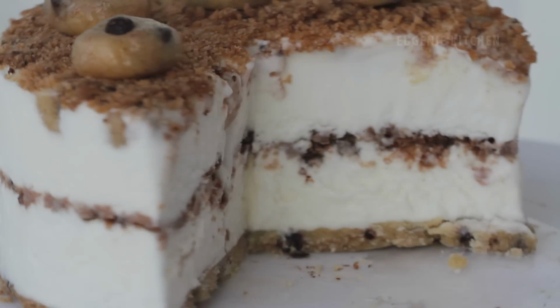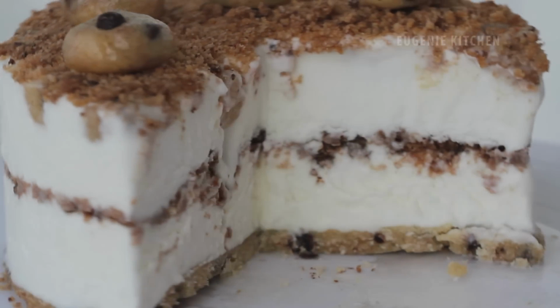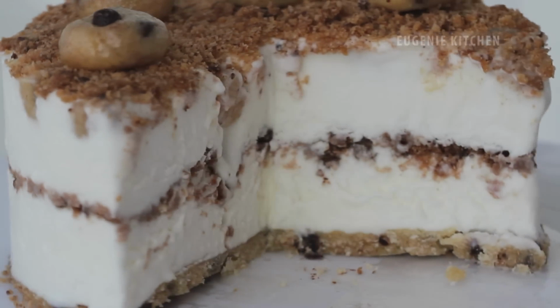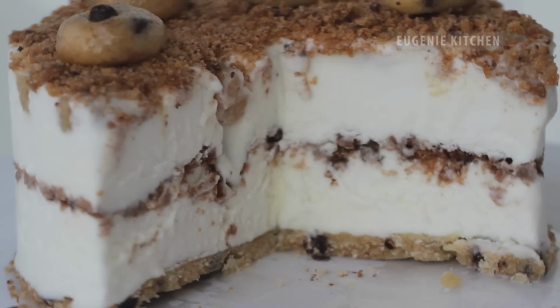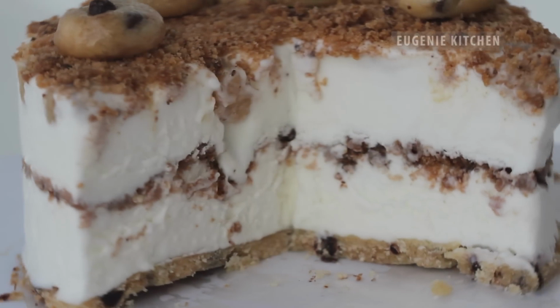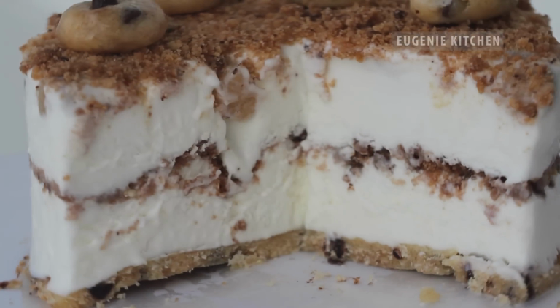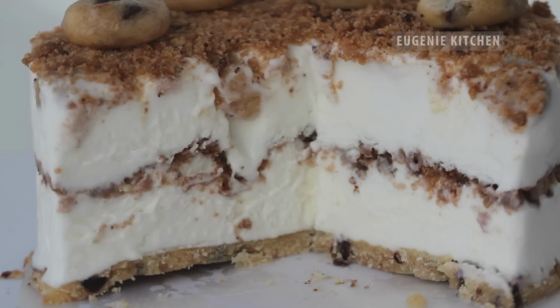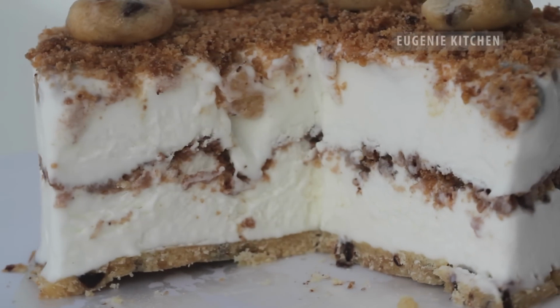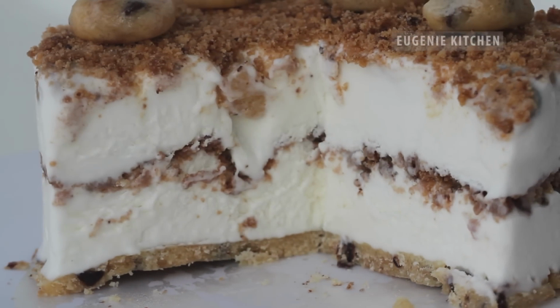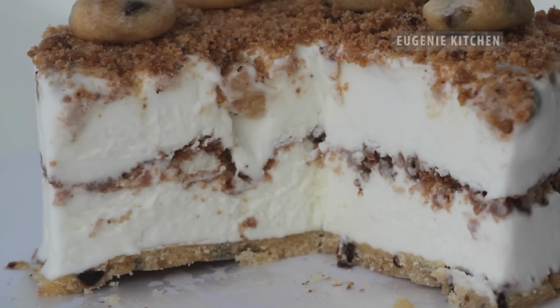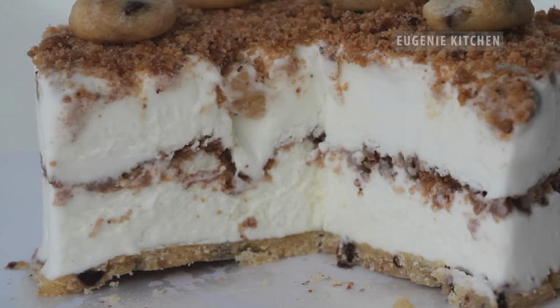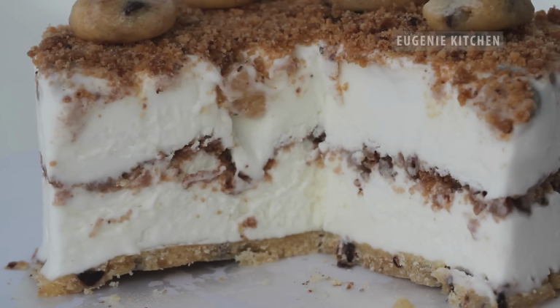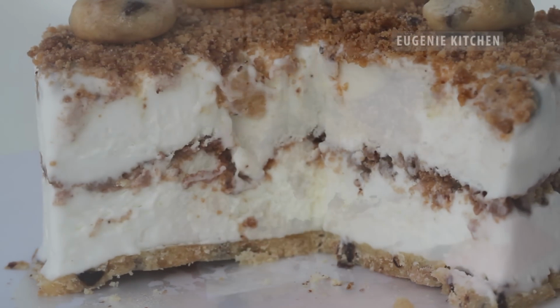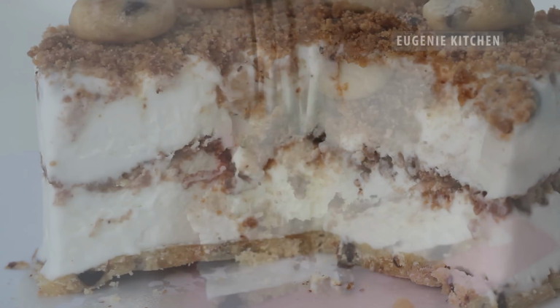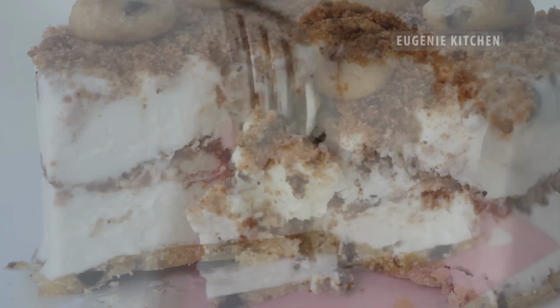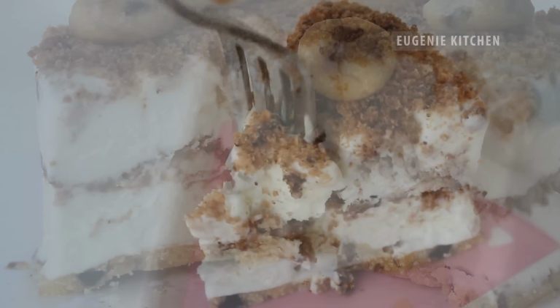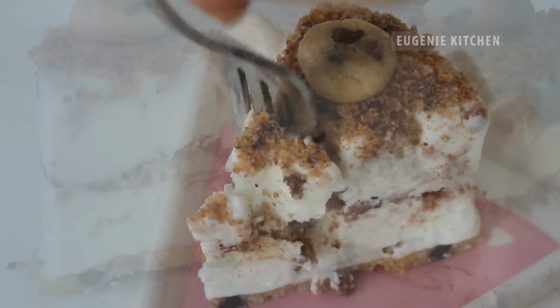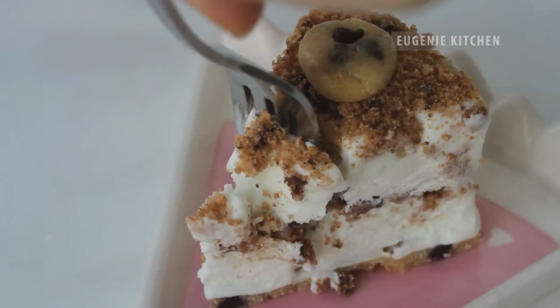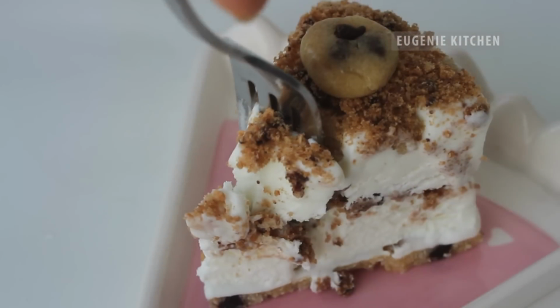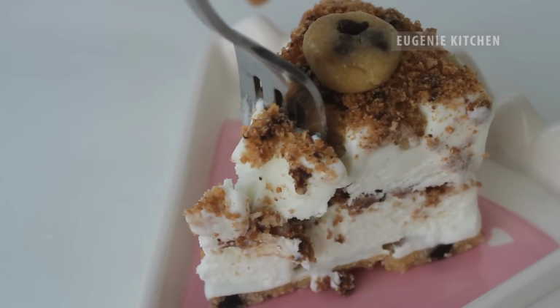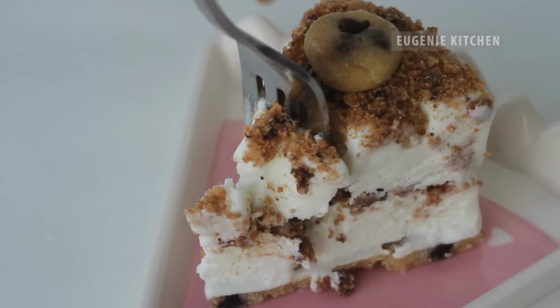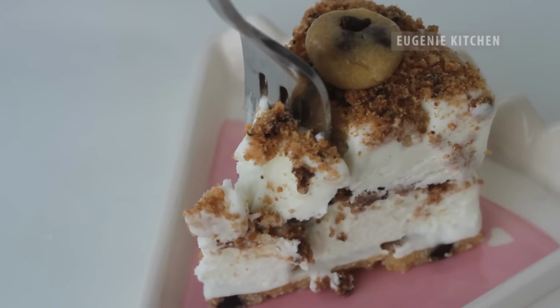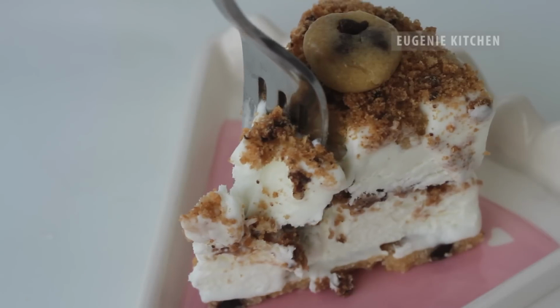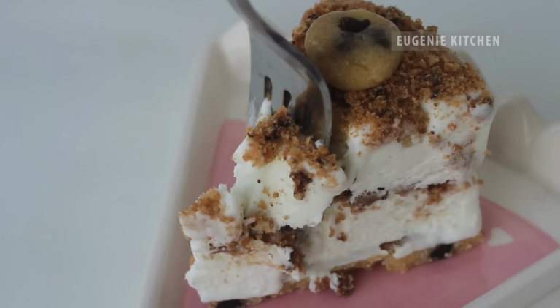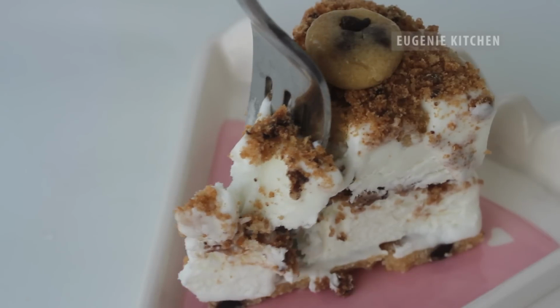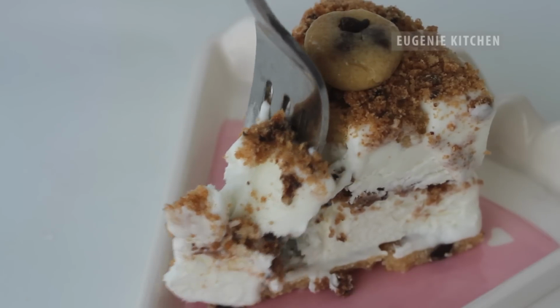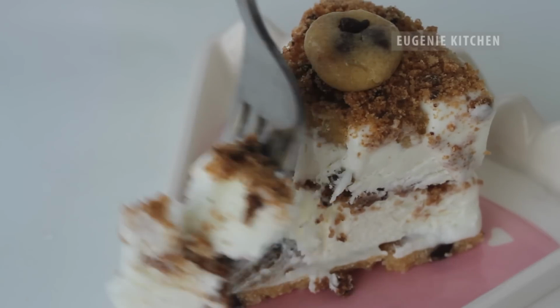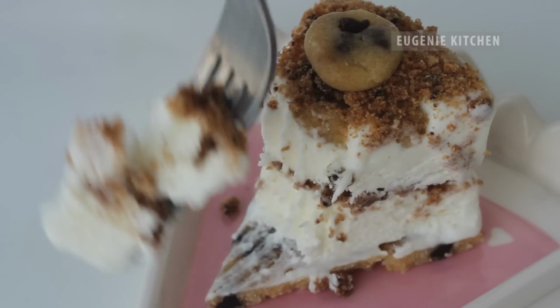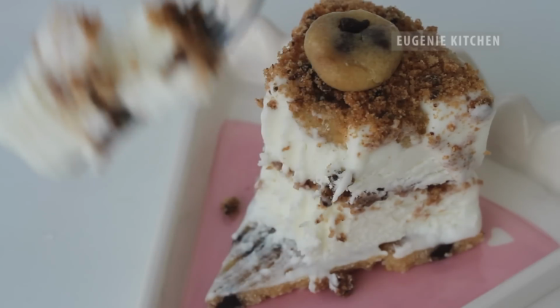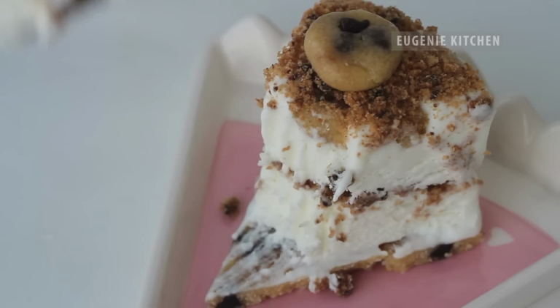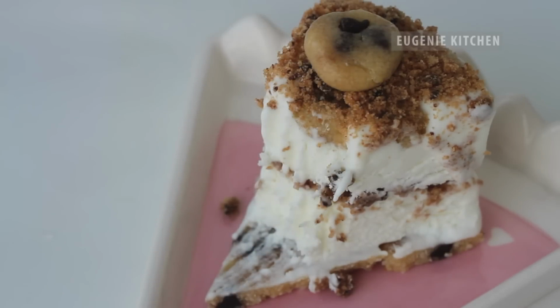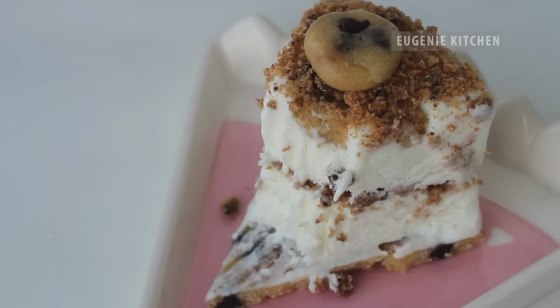Hello, today I am making easy chocolate chip cookie dough ice cream cake.